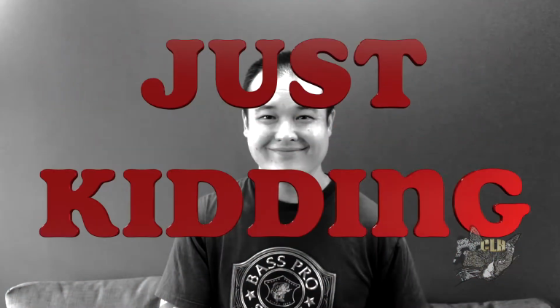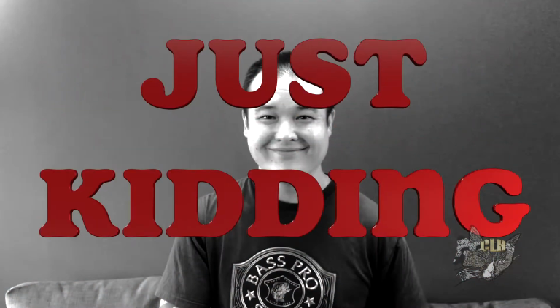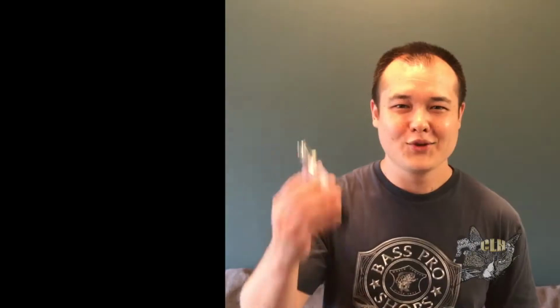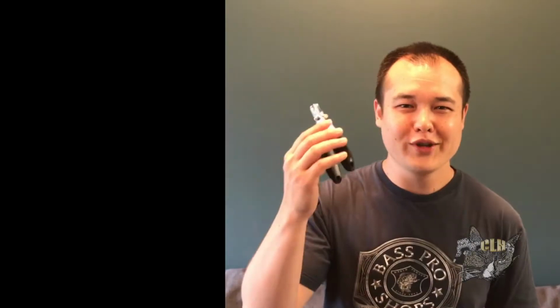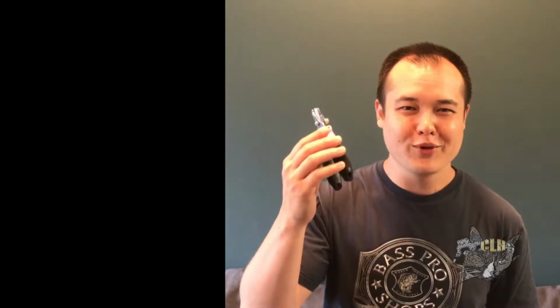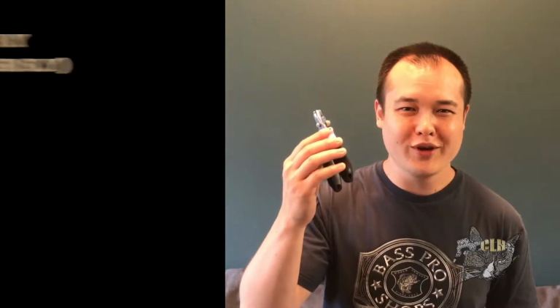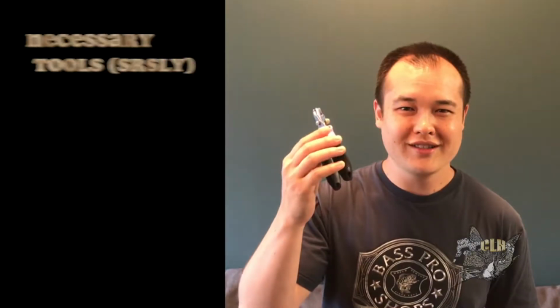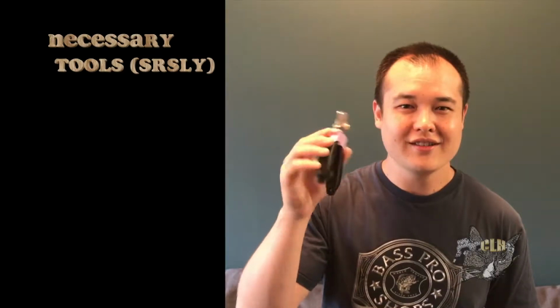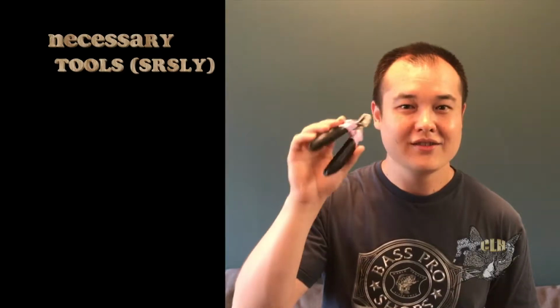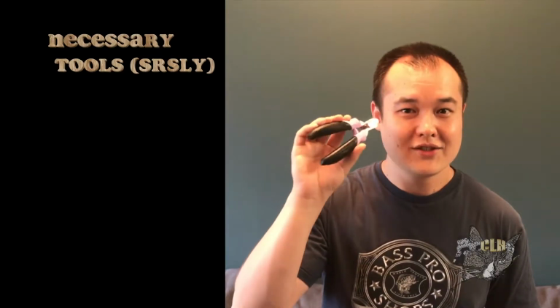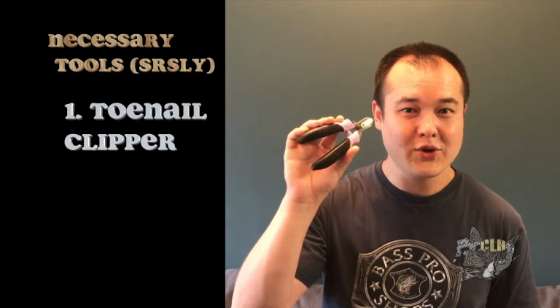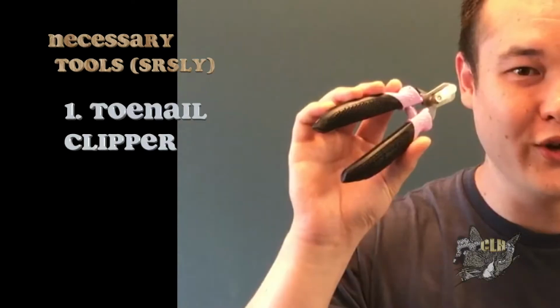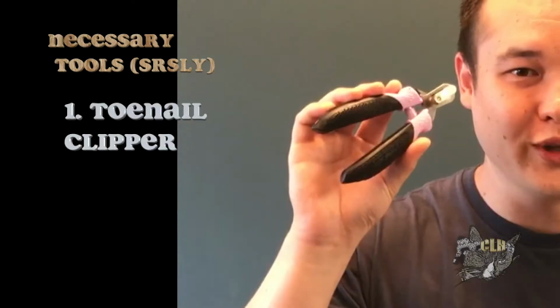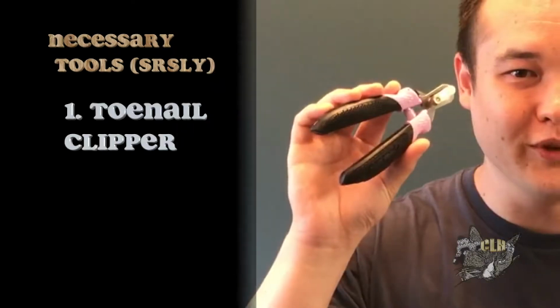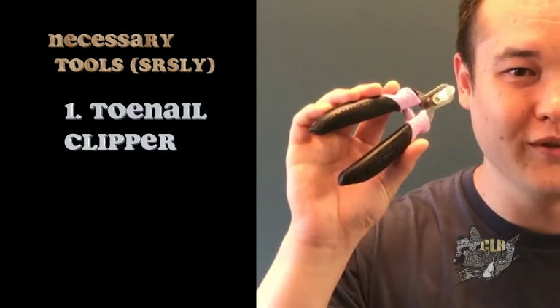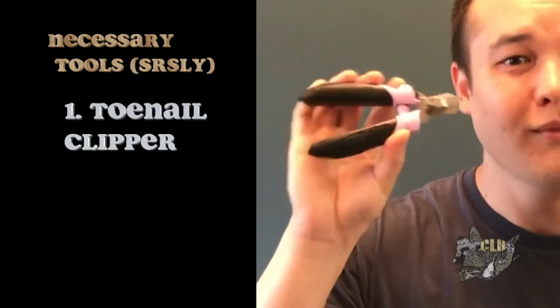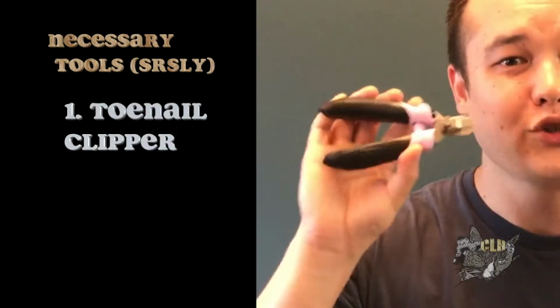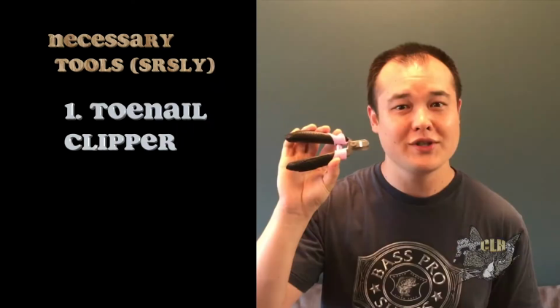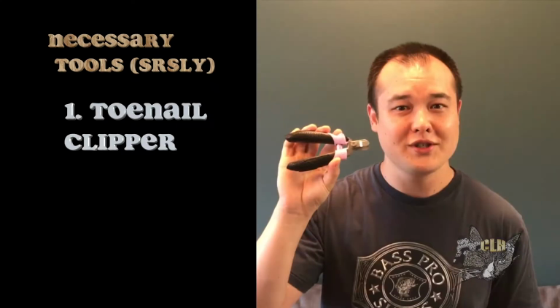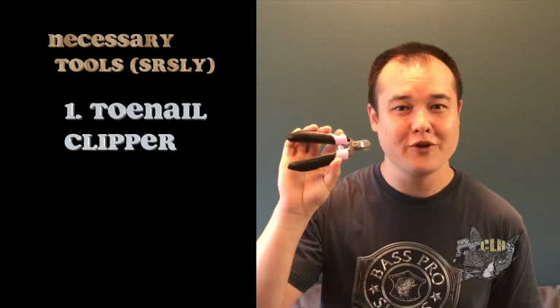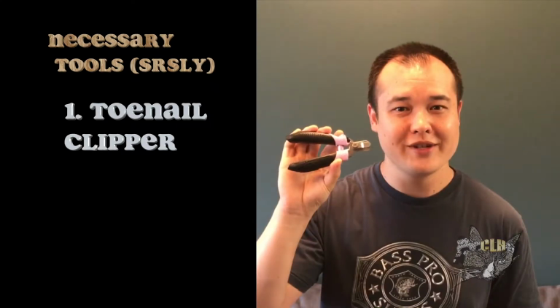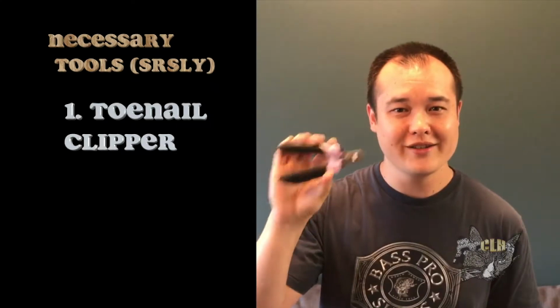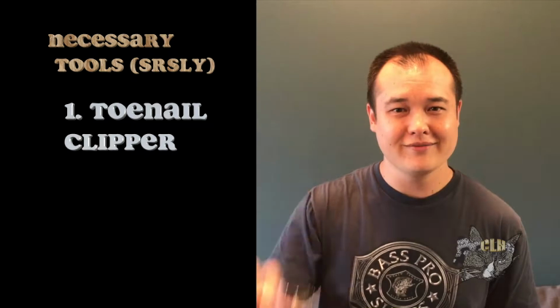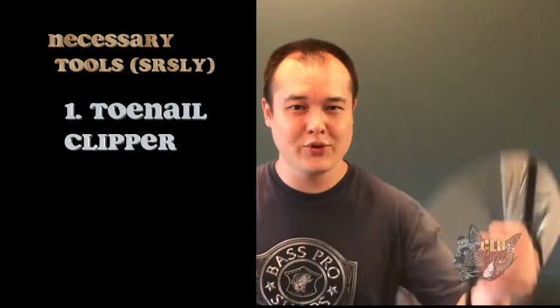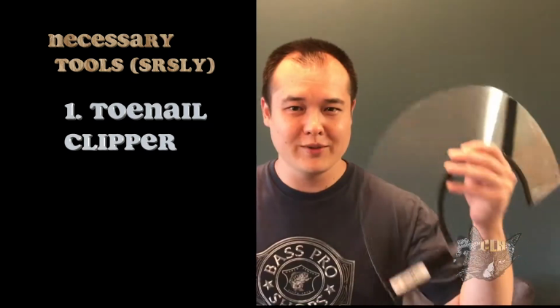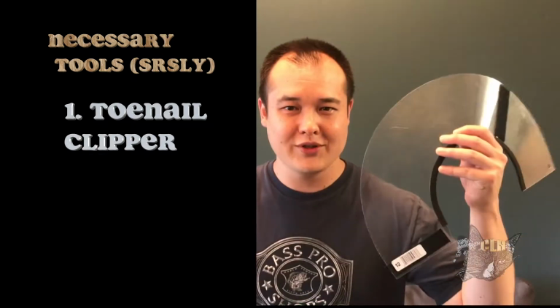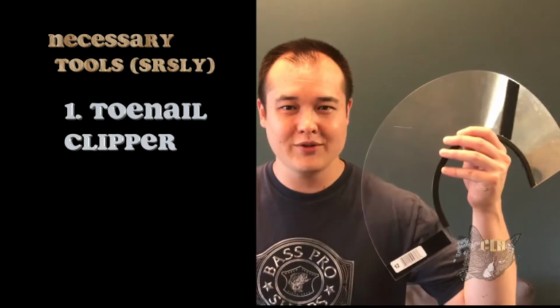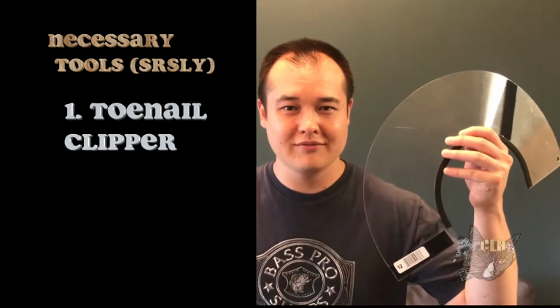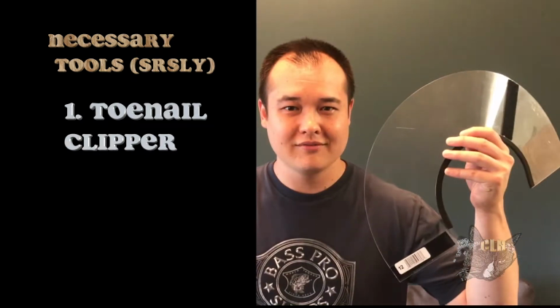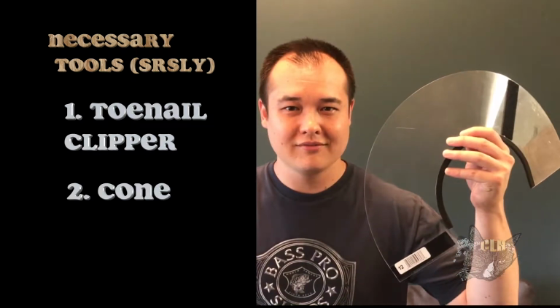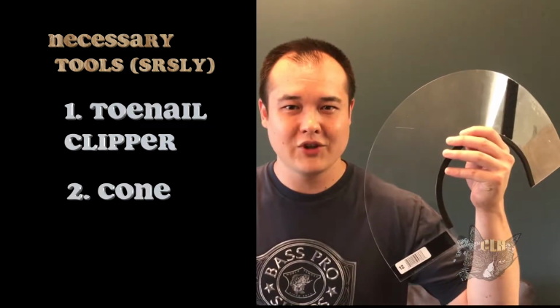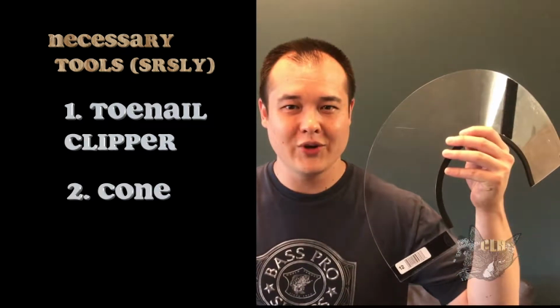Tool number one: toenail clipper. My choice is the Furminator. Tool number two: Kong.